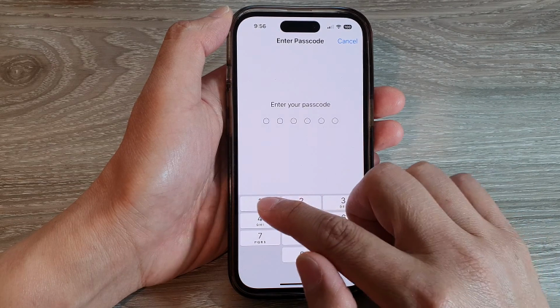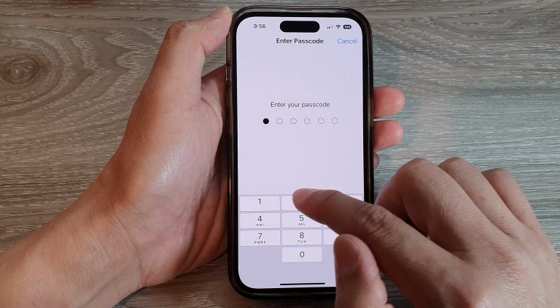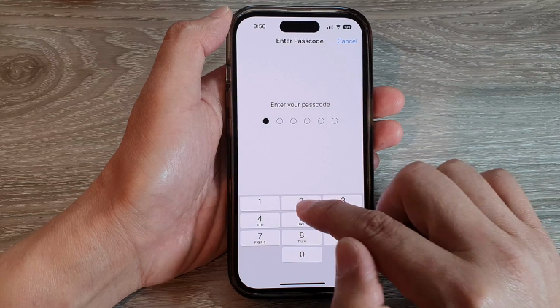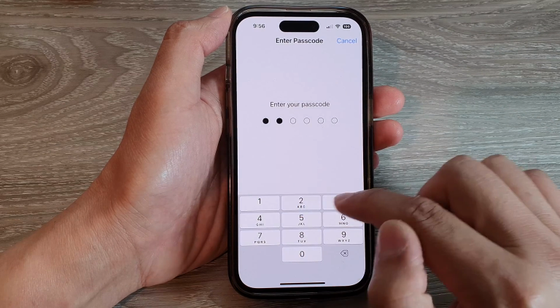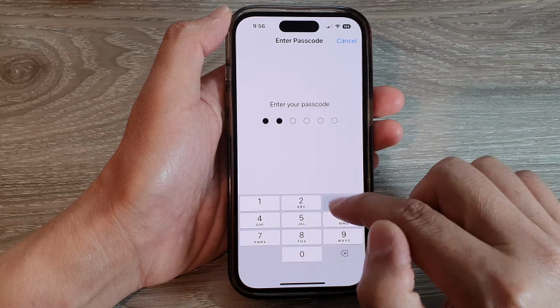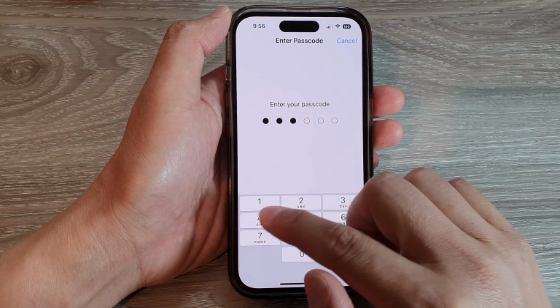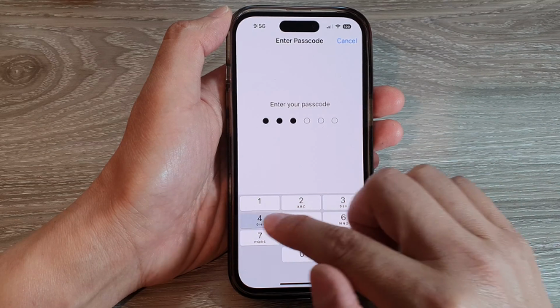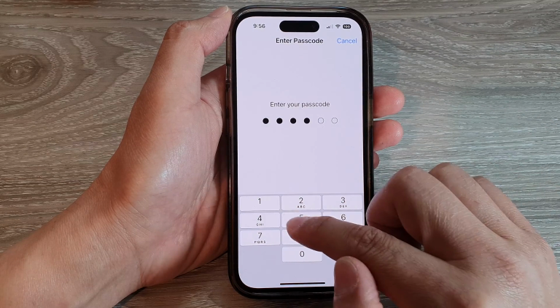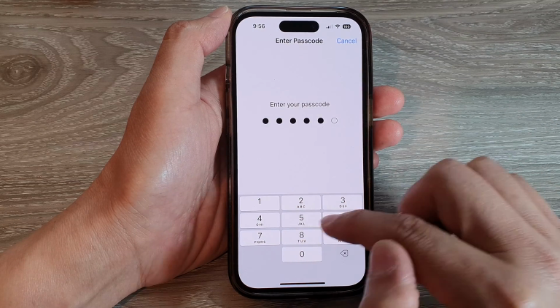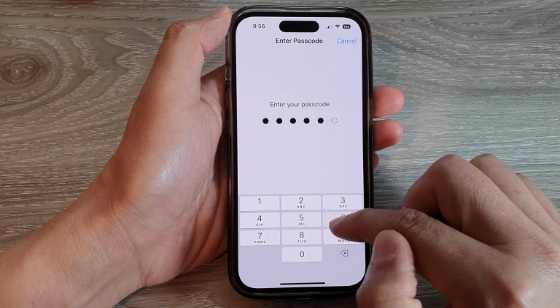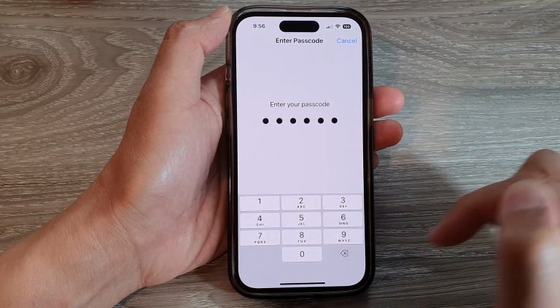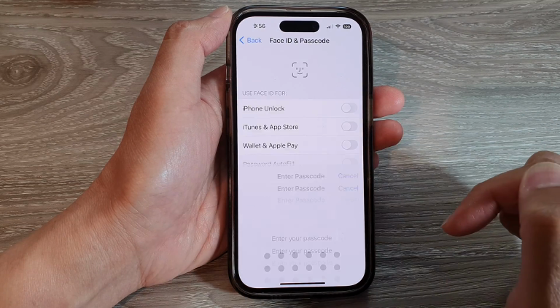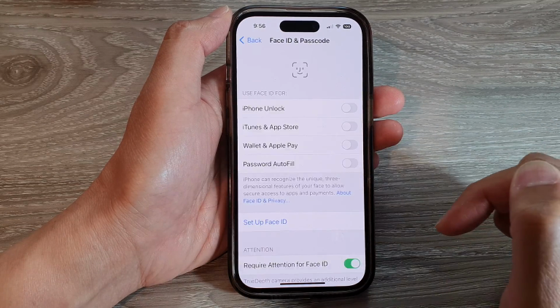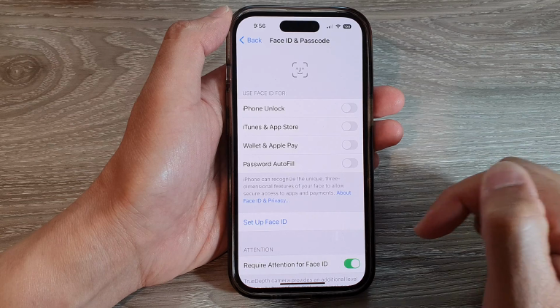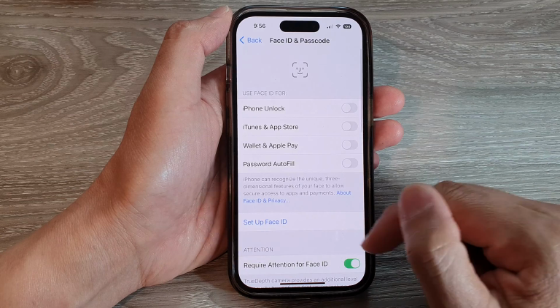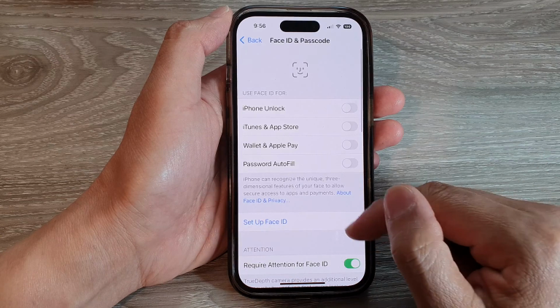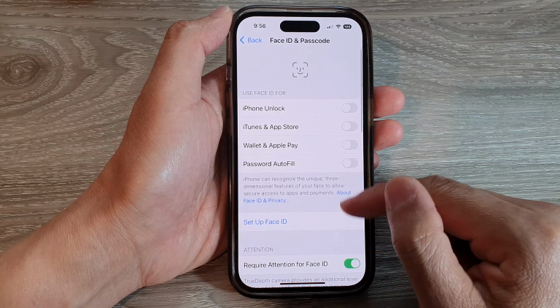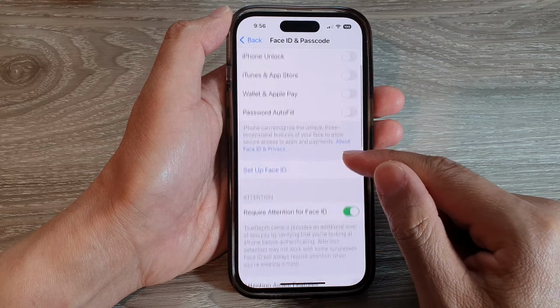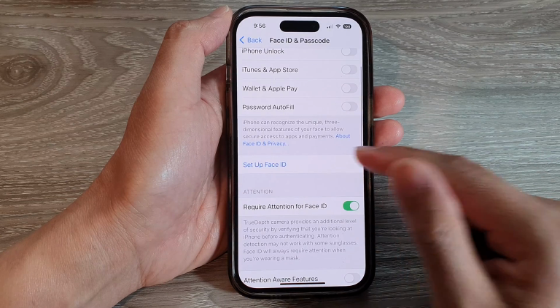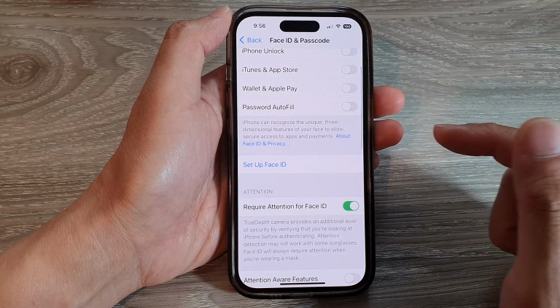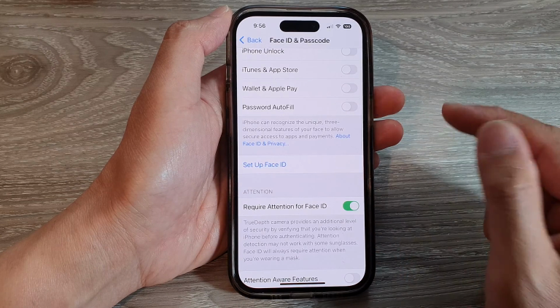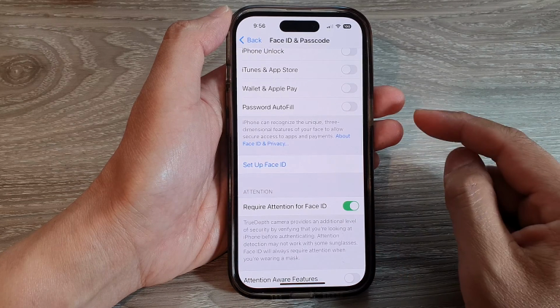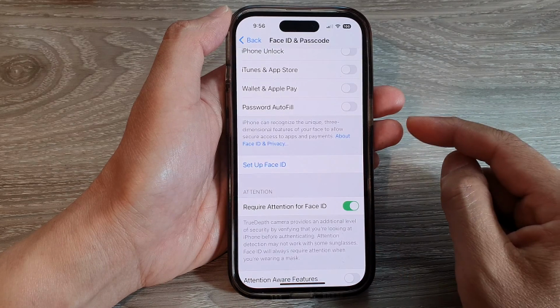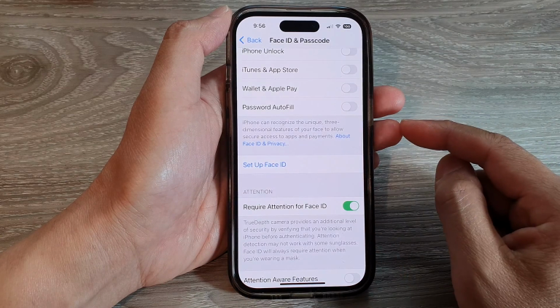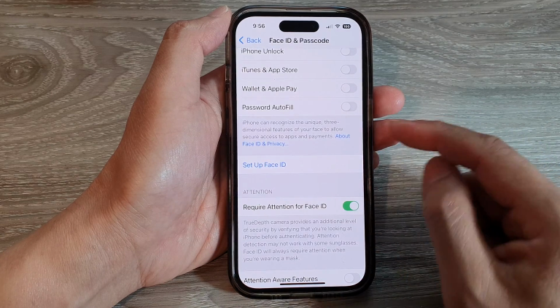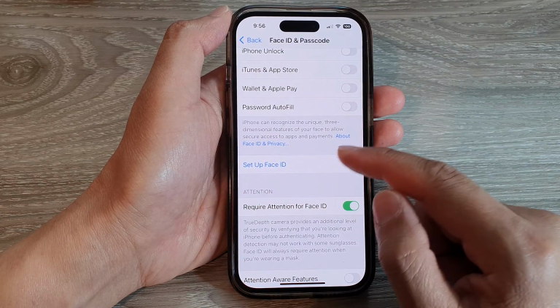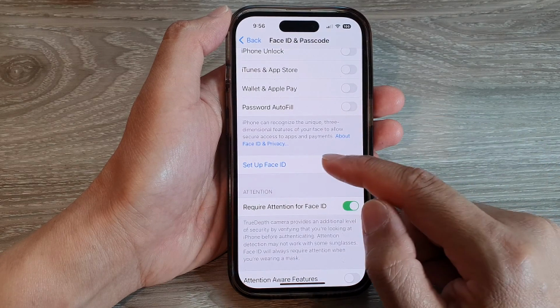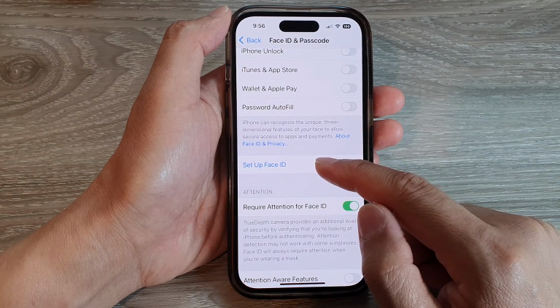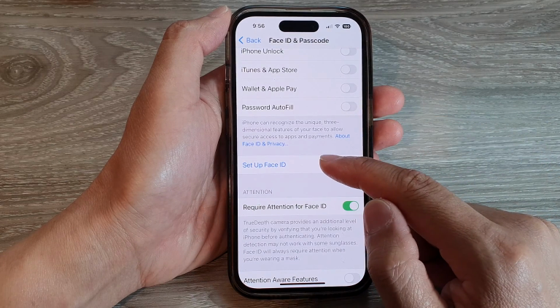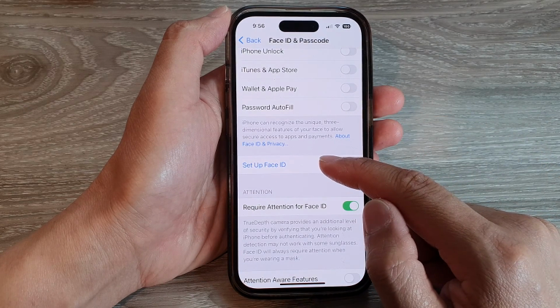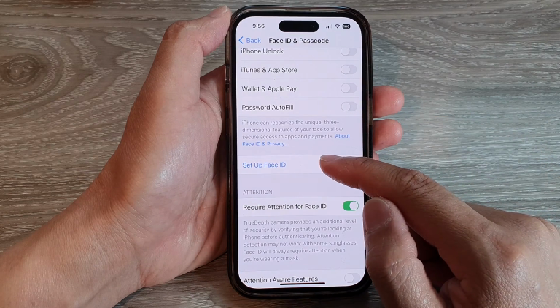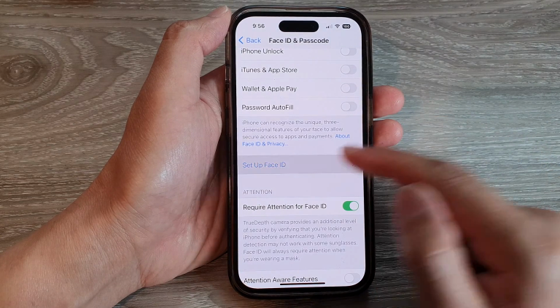Next, put in the screen passcode. Then we go down and tap on Setup Face ID.